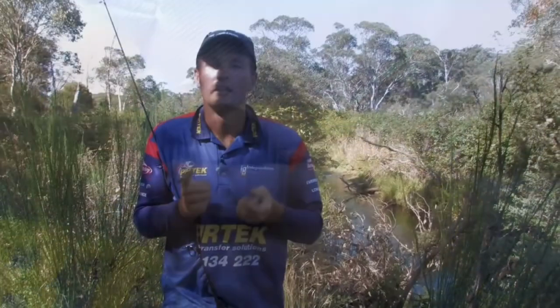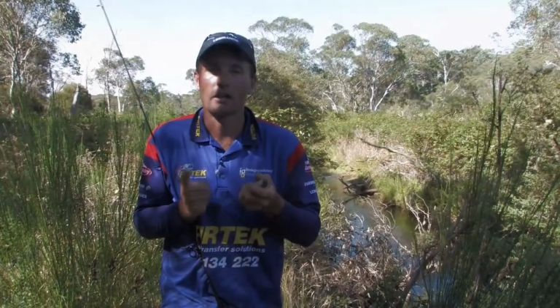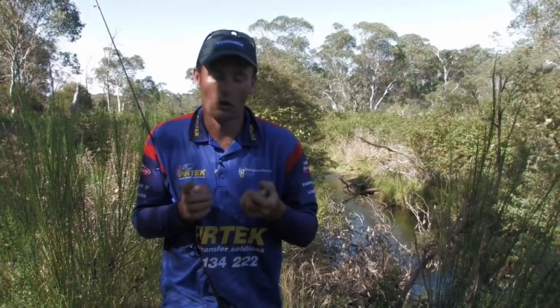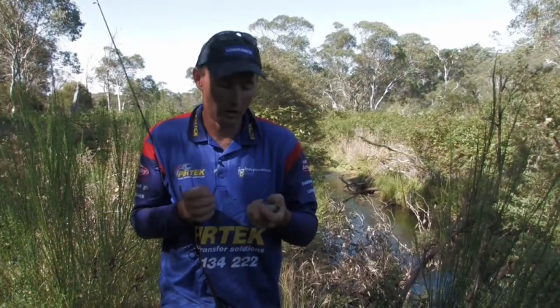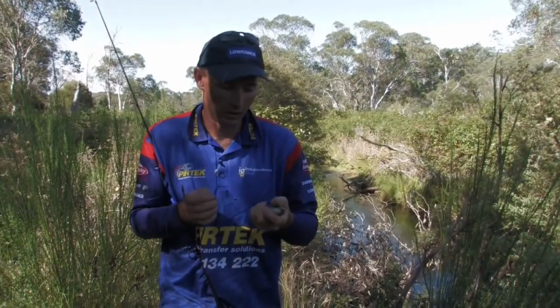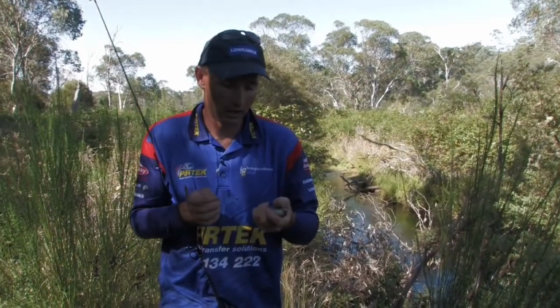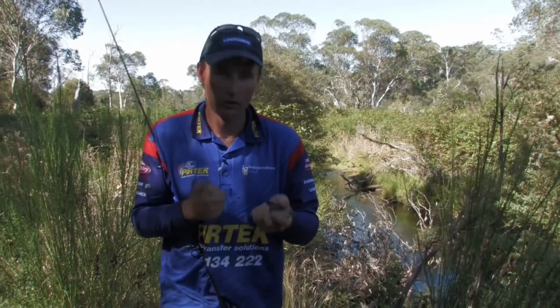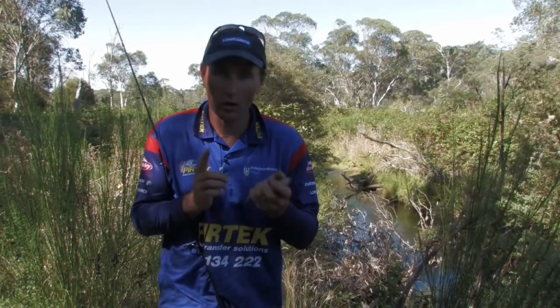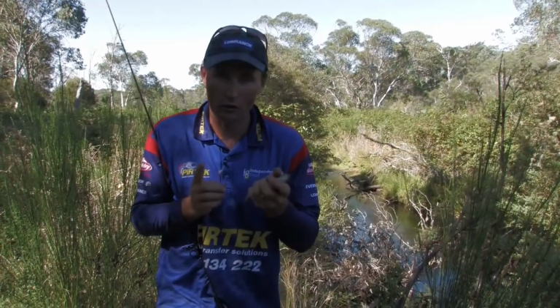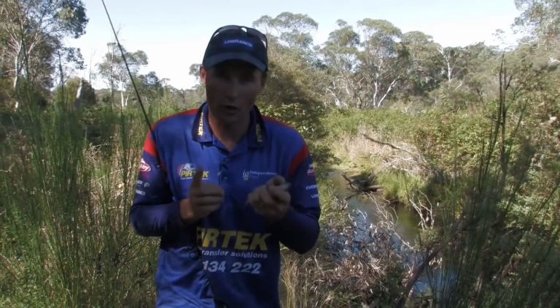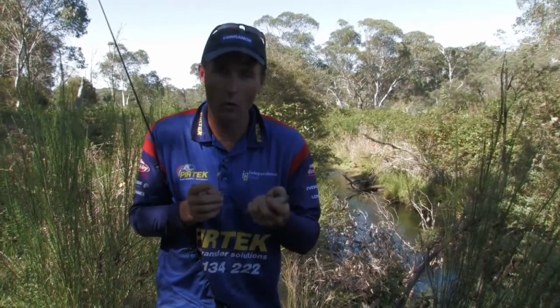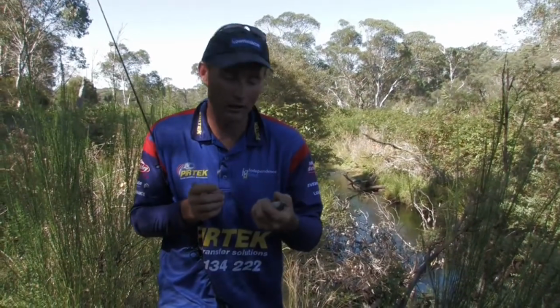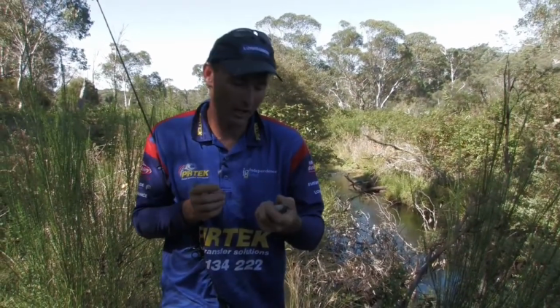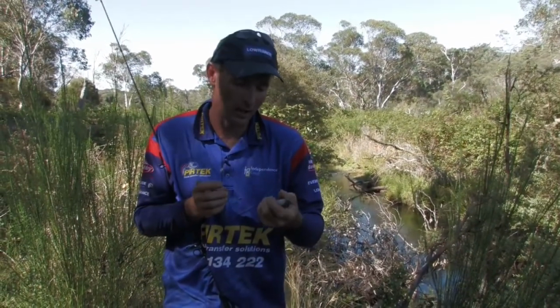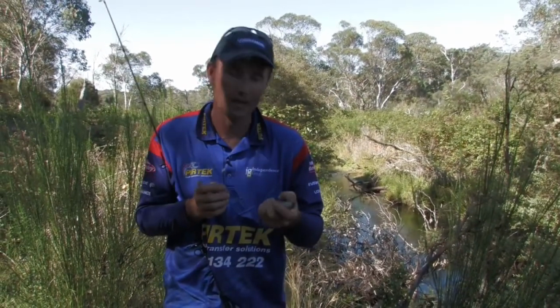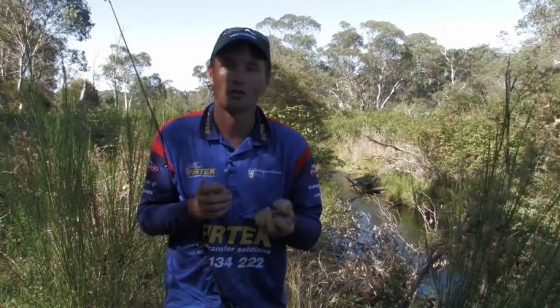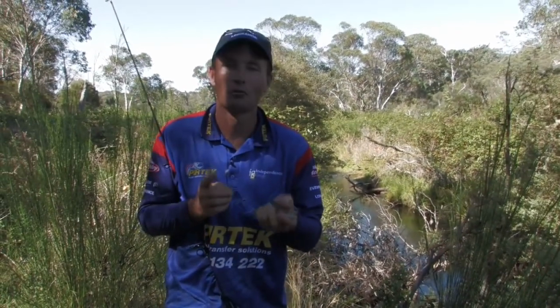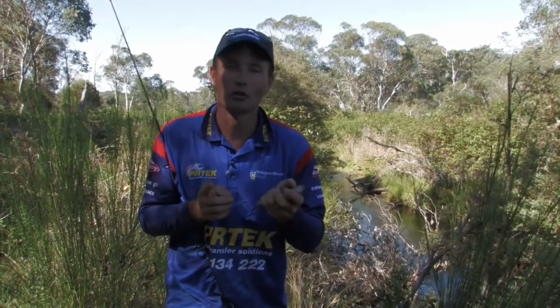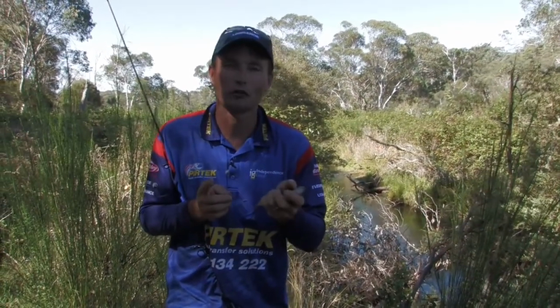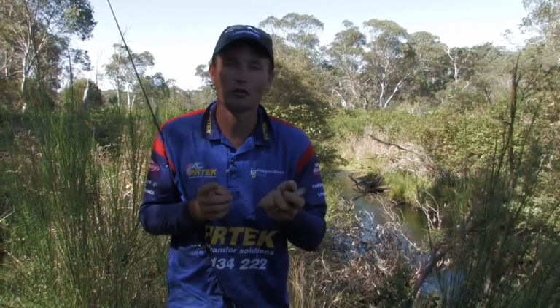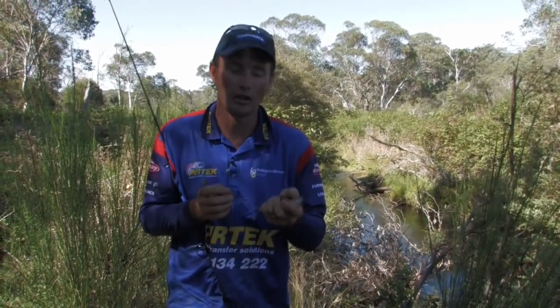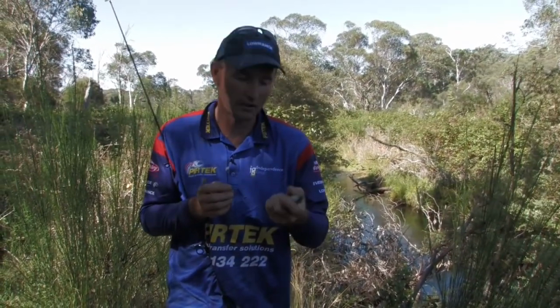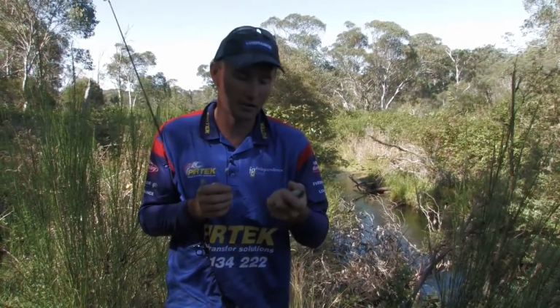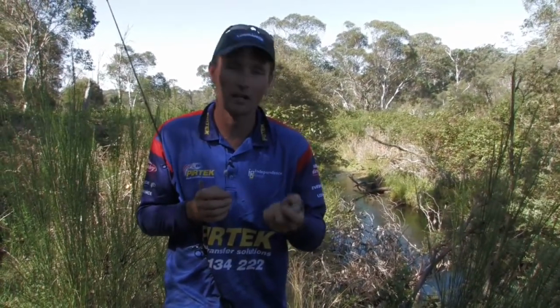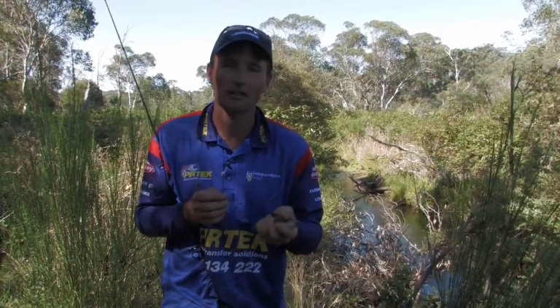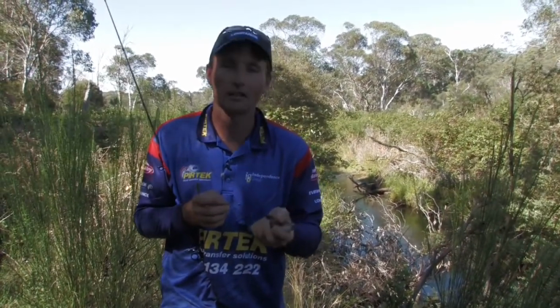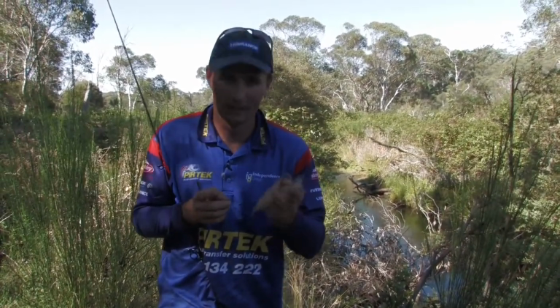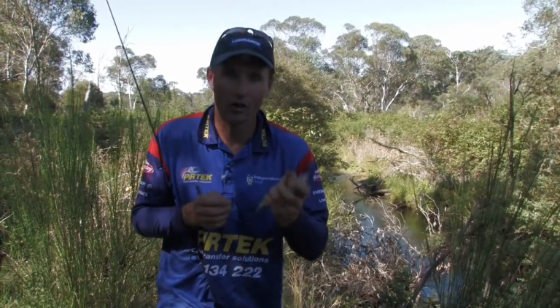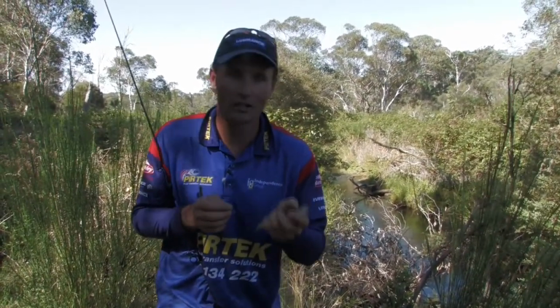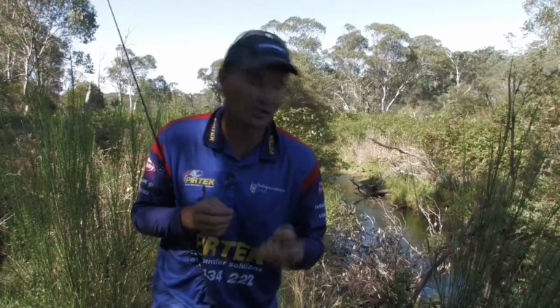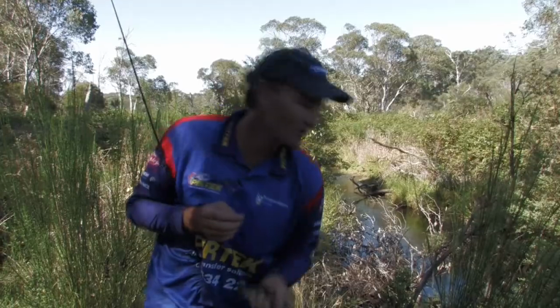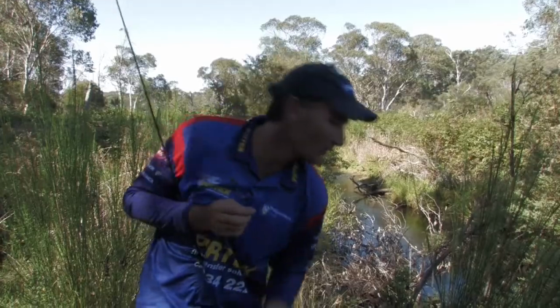As I always say, there's always time for one last cast. You've been watching Fishing the Edge. This is Gesty. I'll catch you next time.